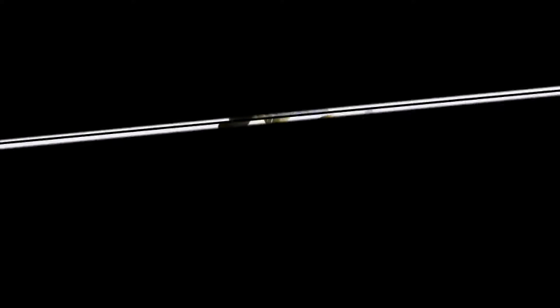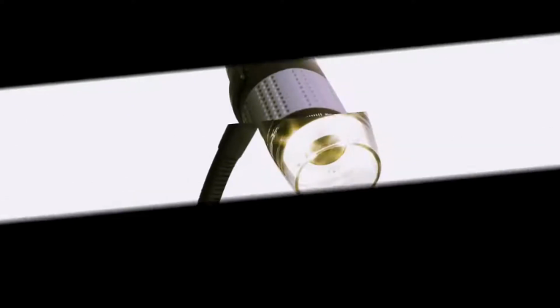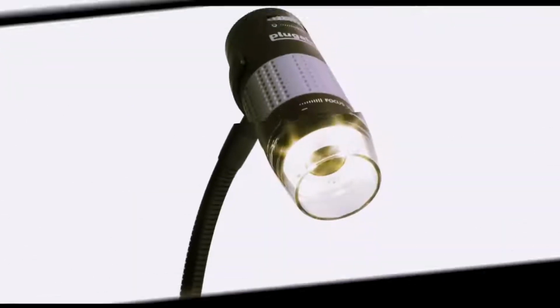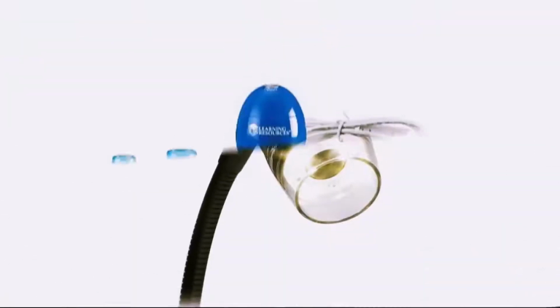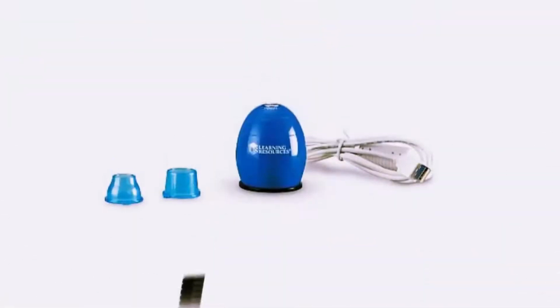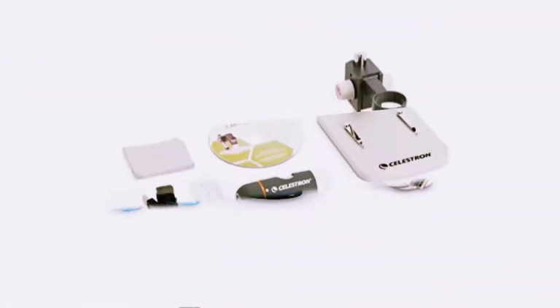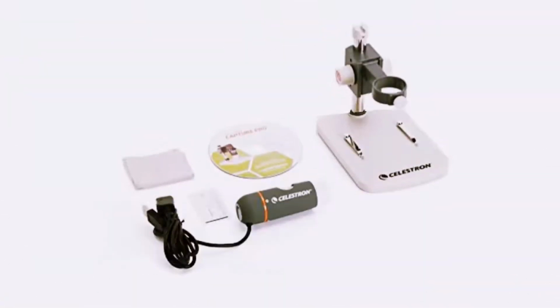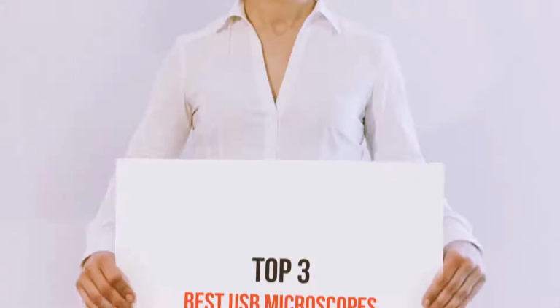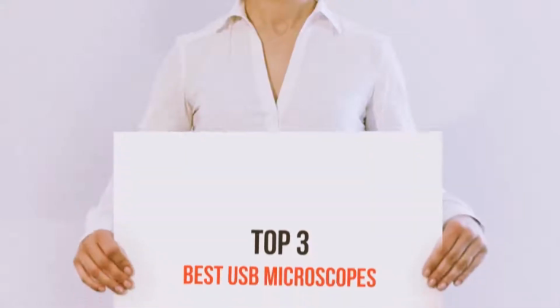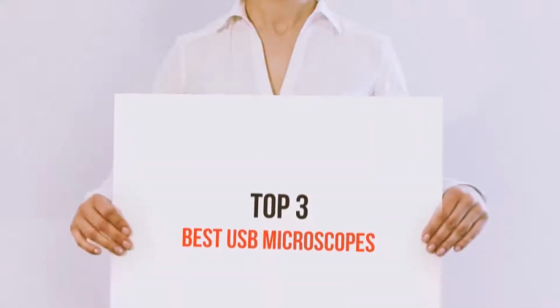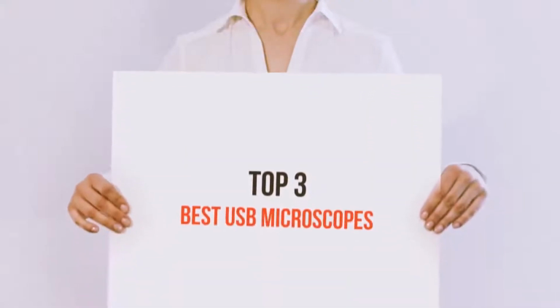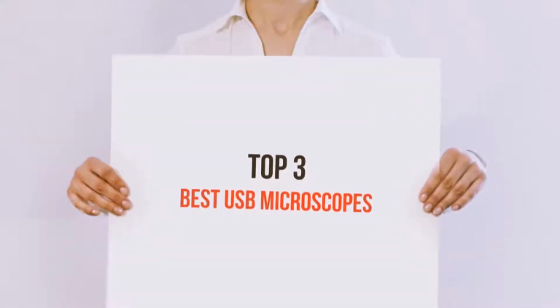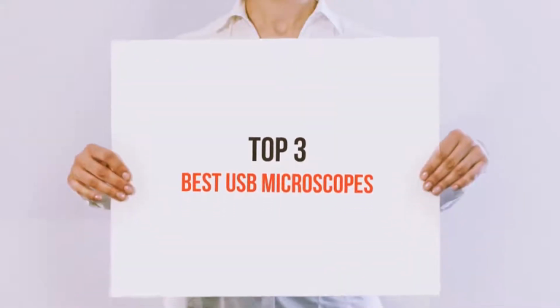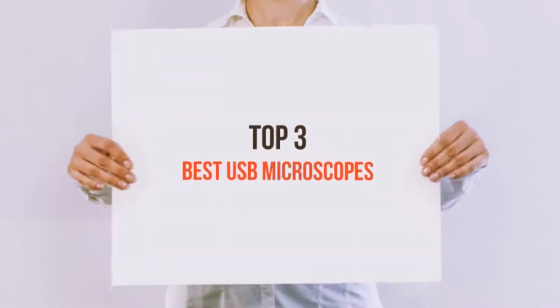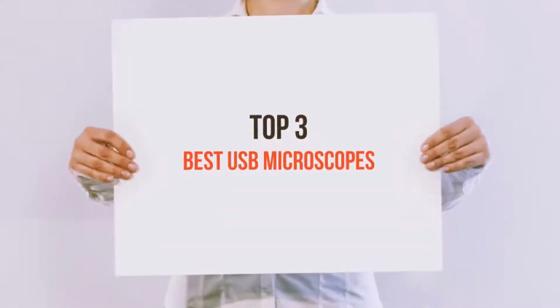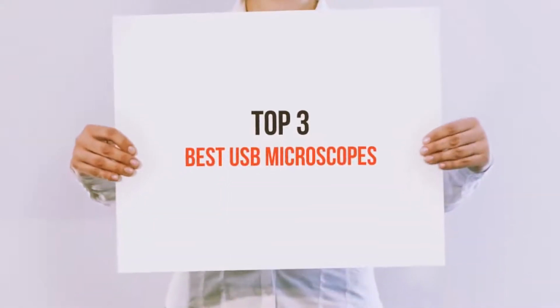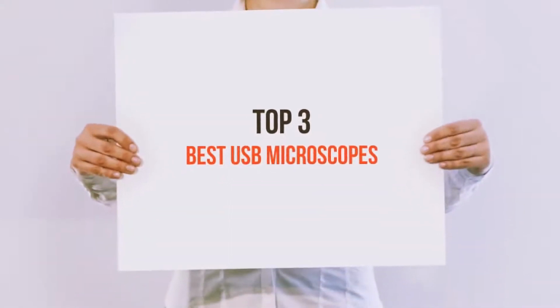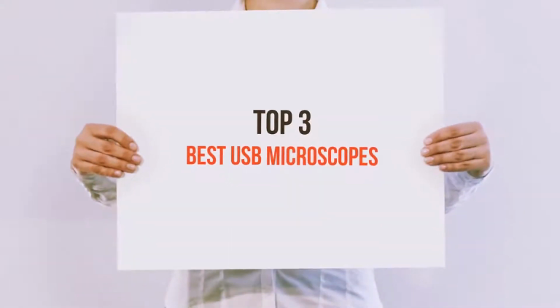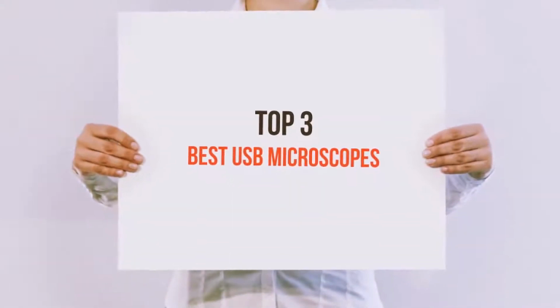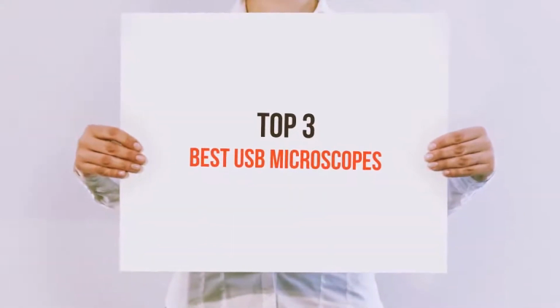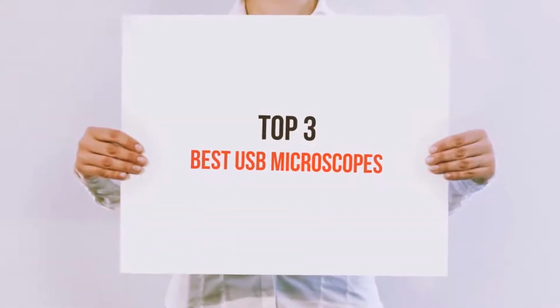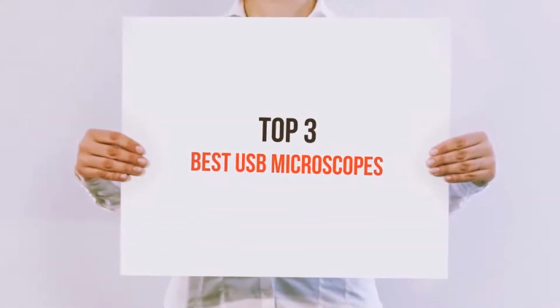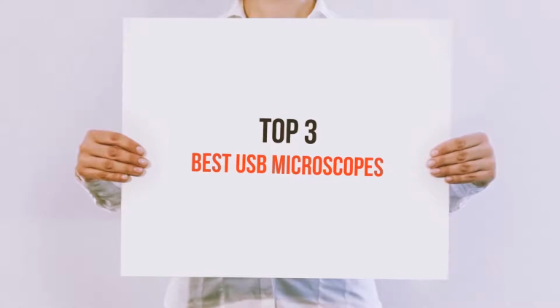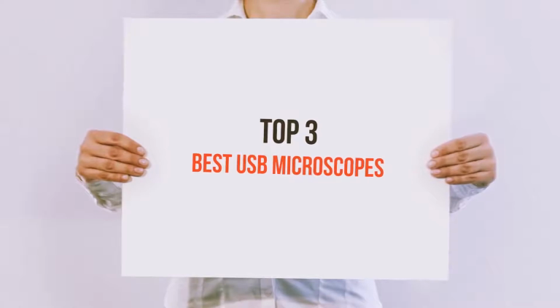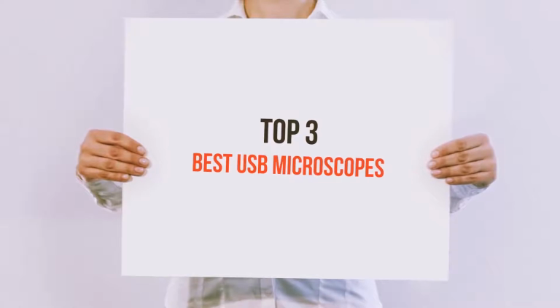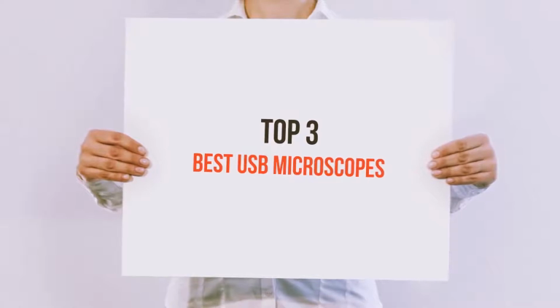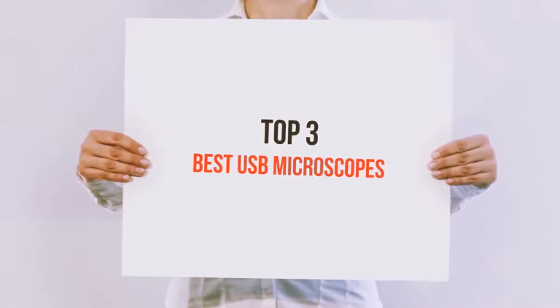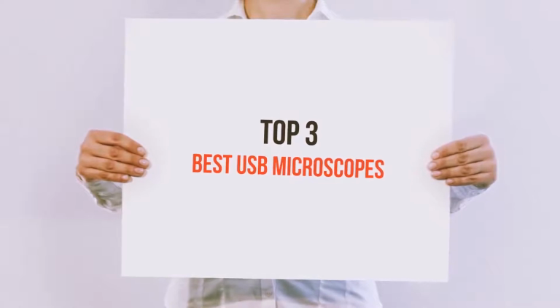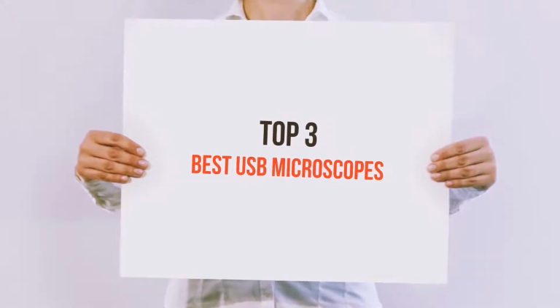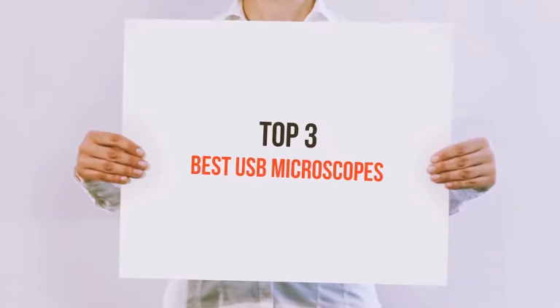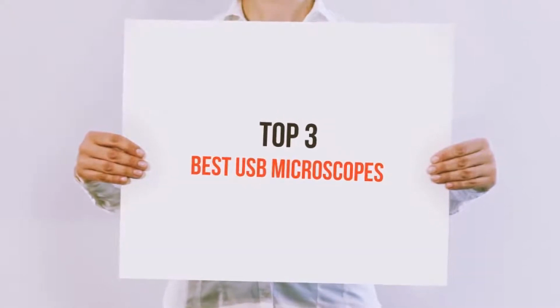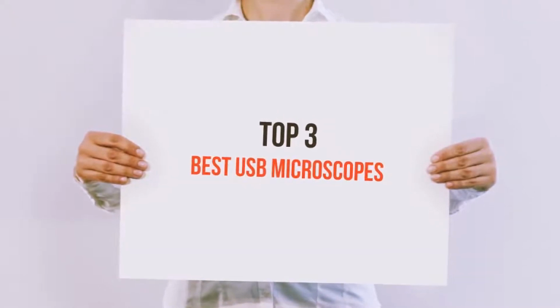Hello guys, welcome back to my channel. Today I'm gonna talk about the top 3 best USB microscopes.